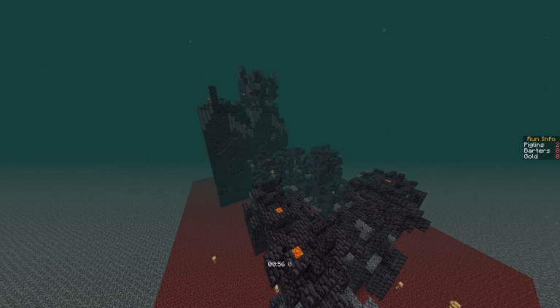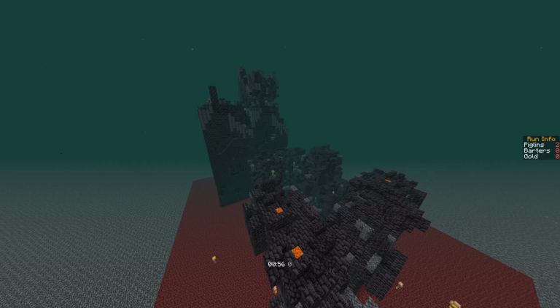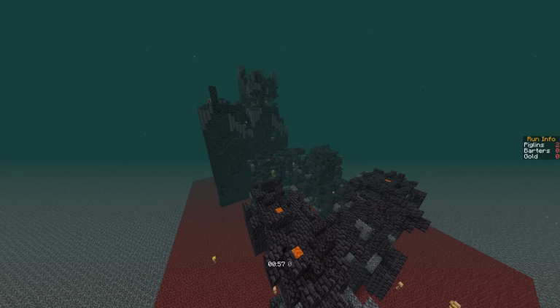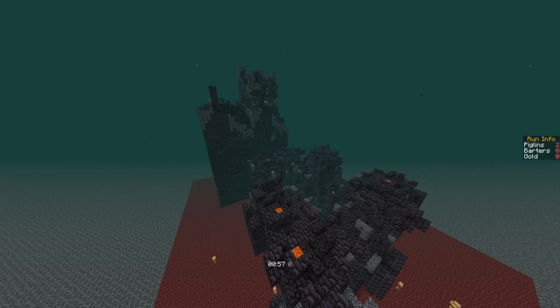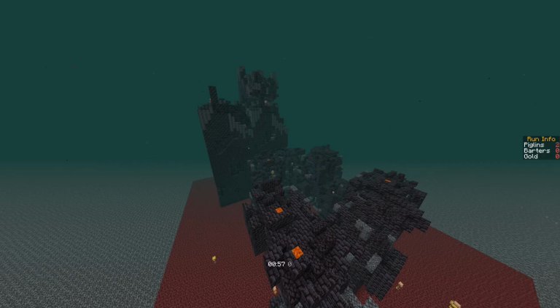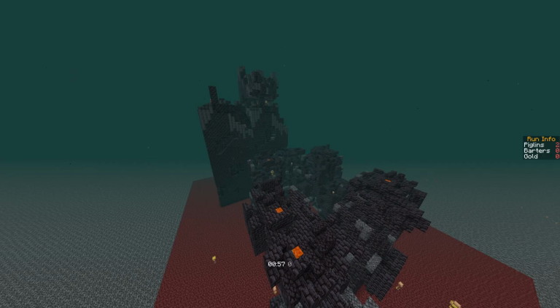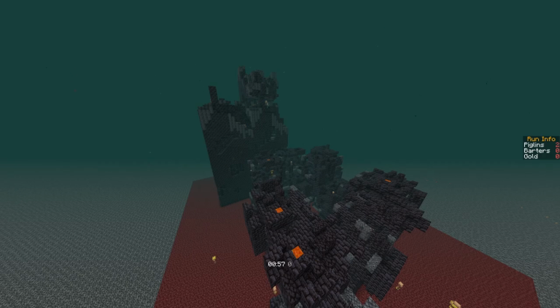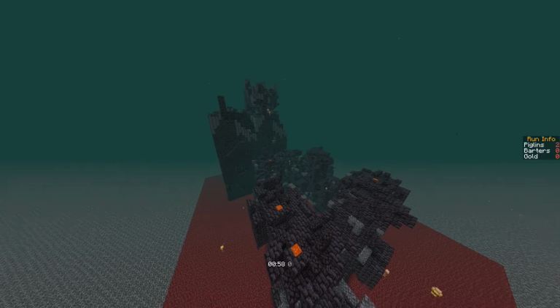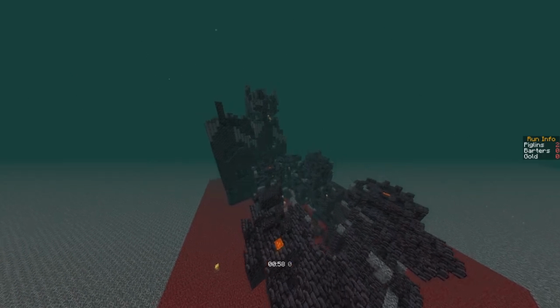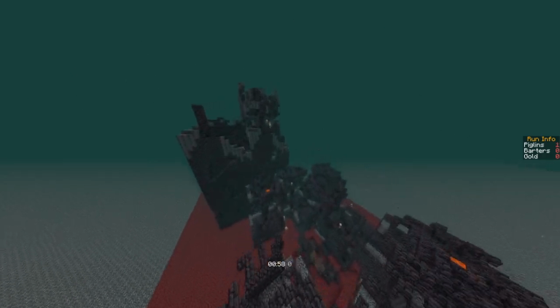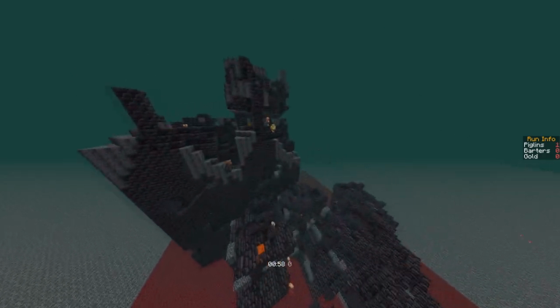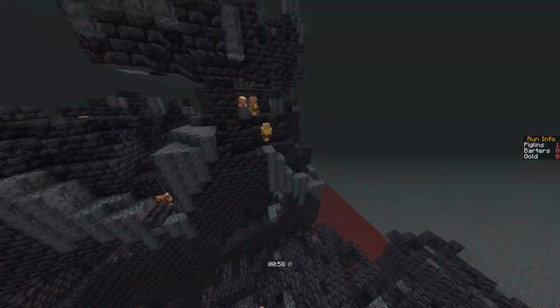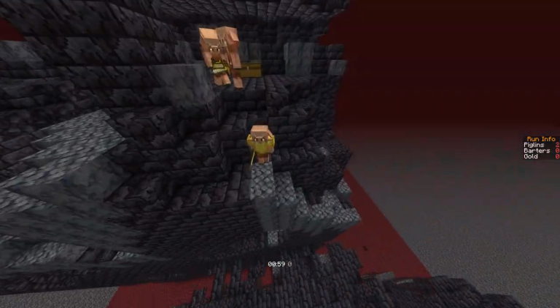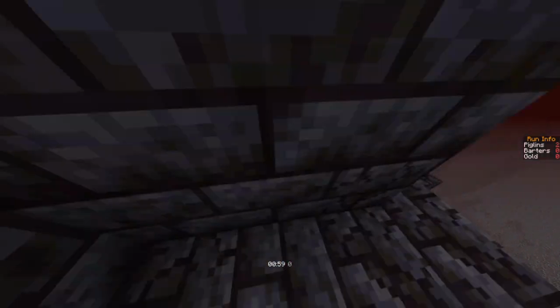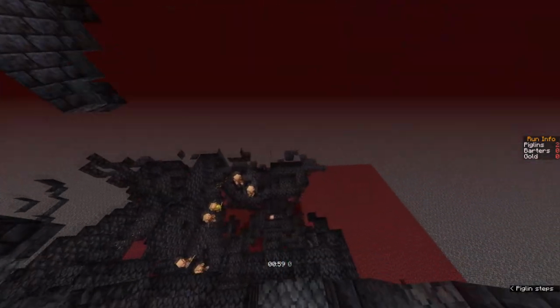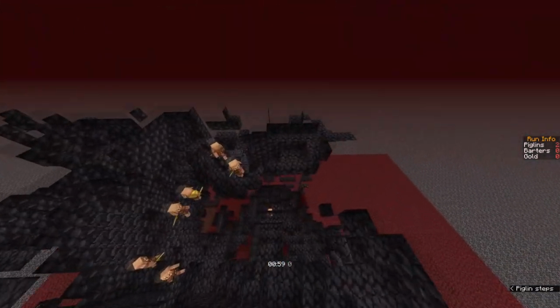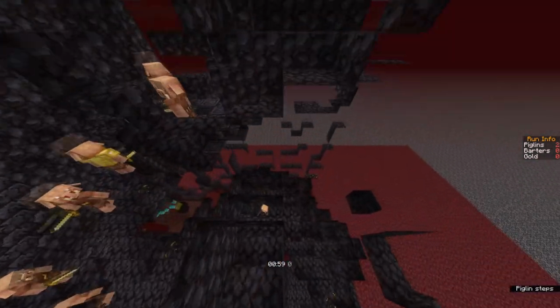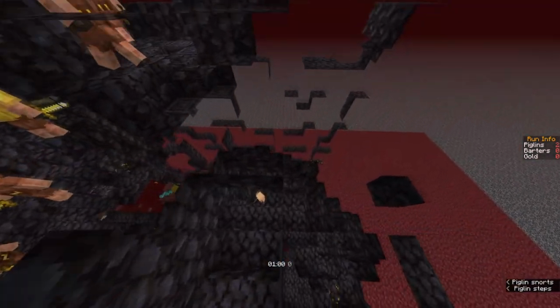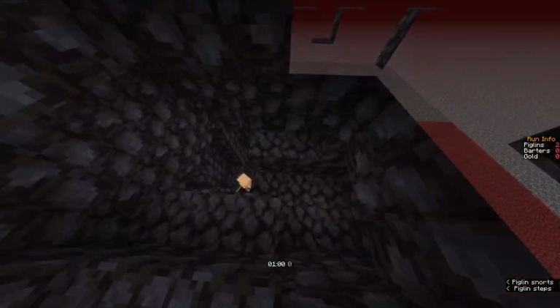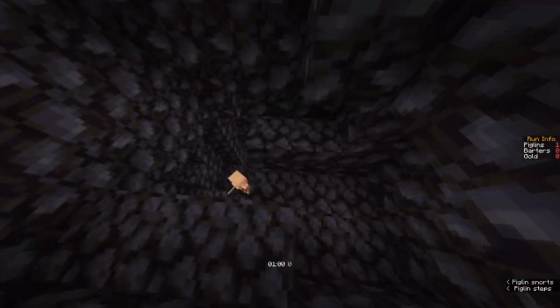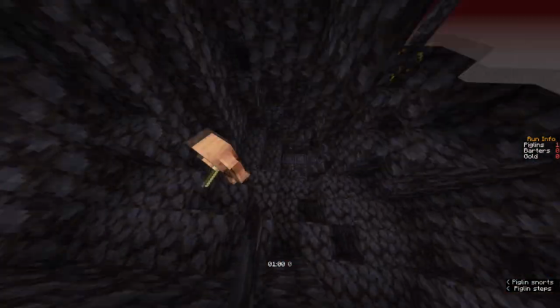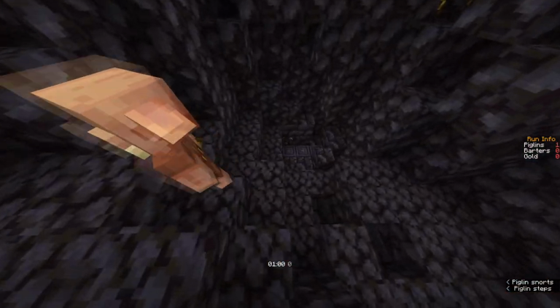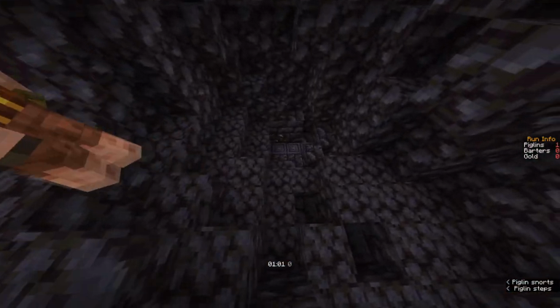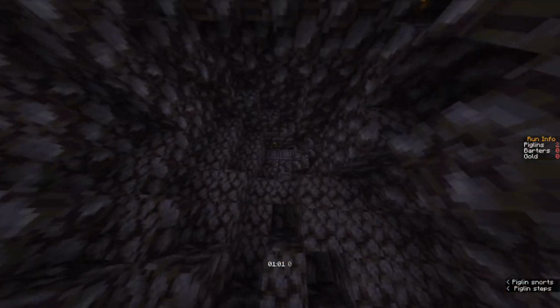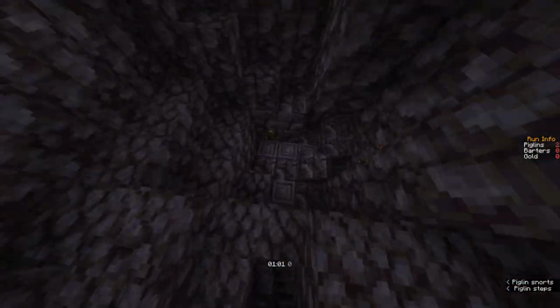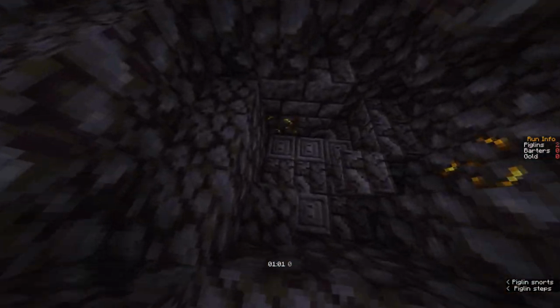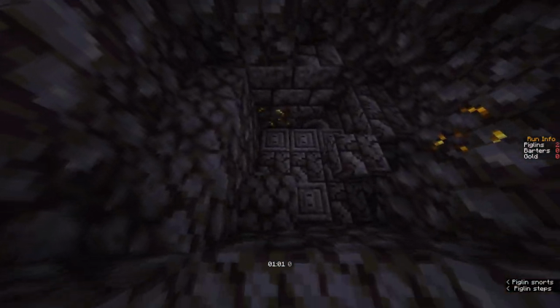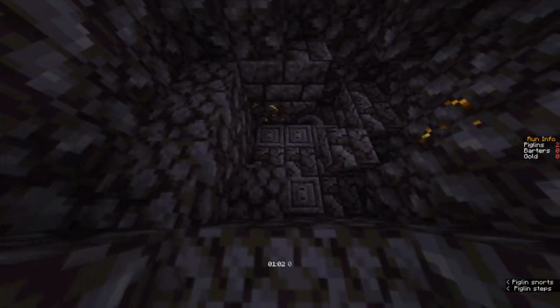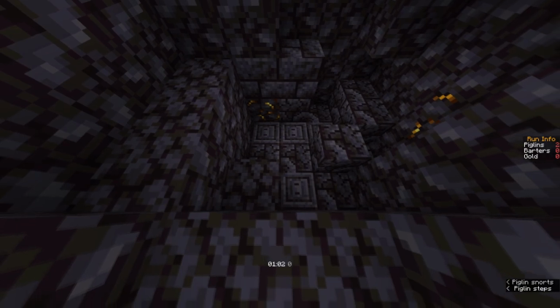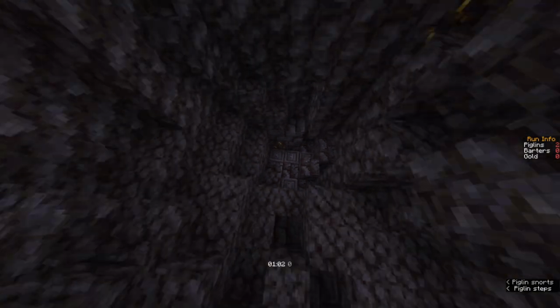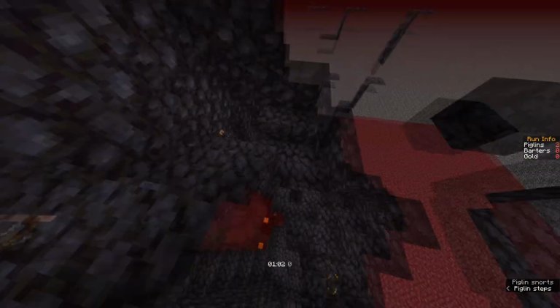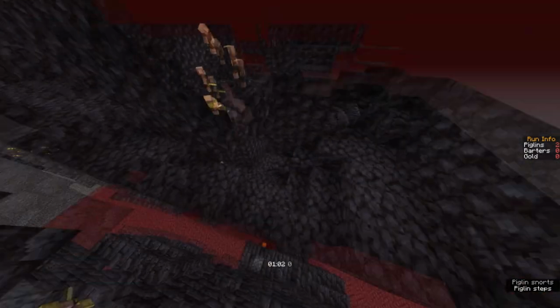All right, this is housing. All of the gold we're going to get is at the bottom right of the bastion, under these blocks here.